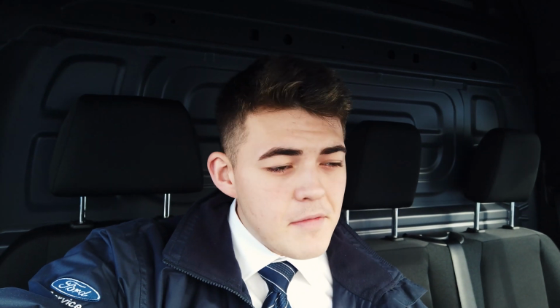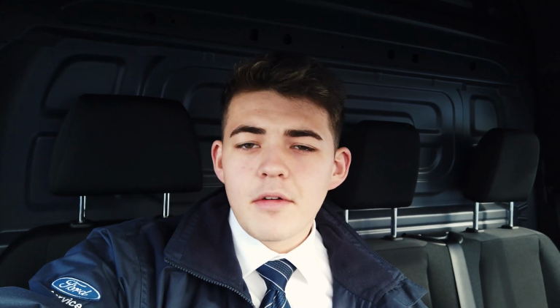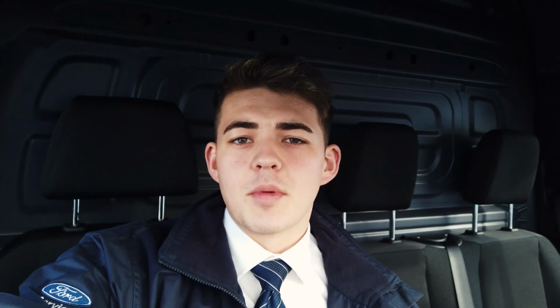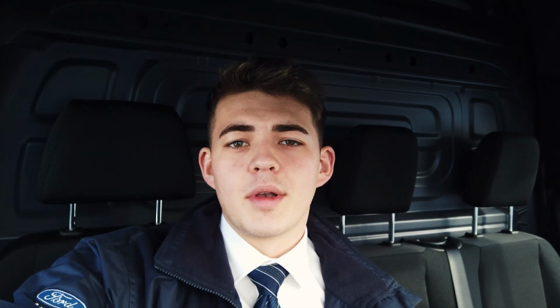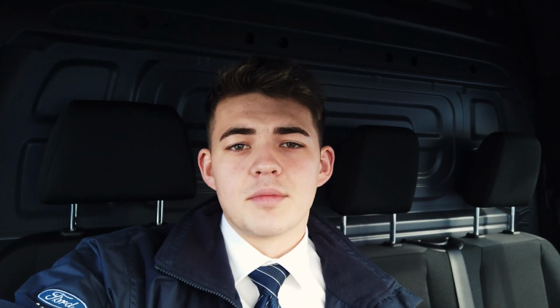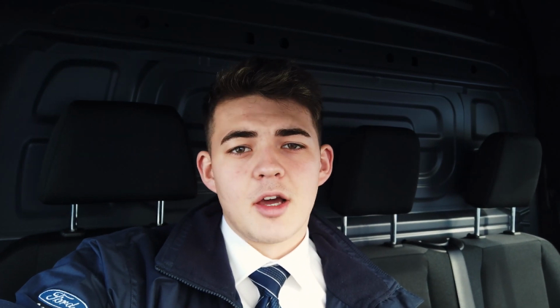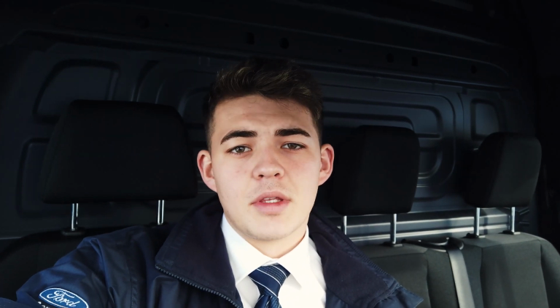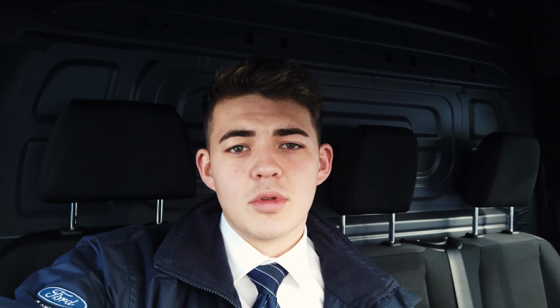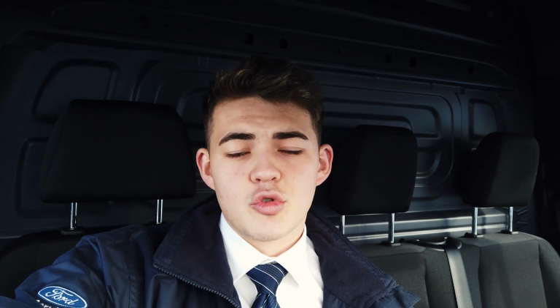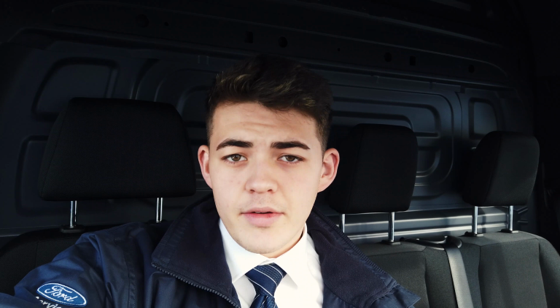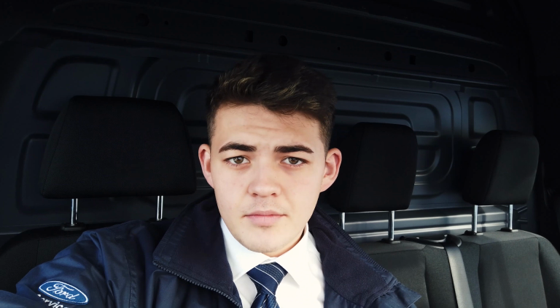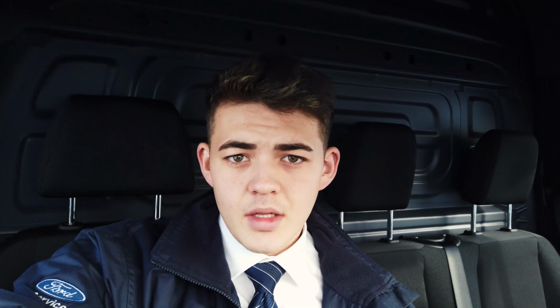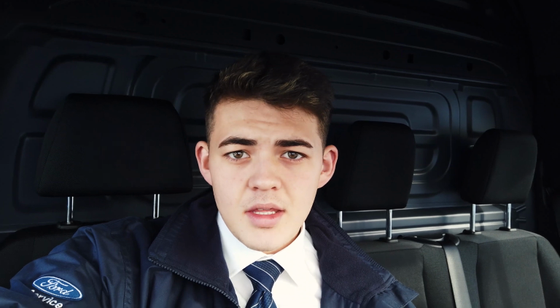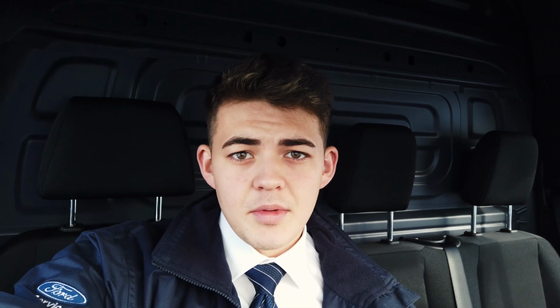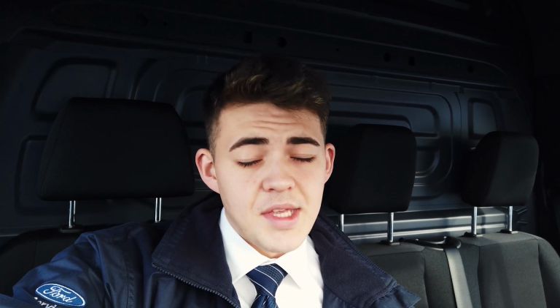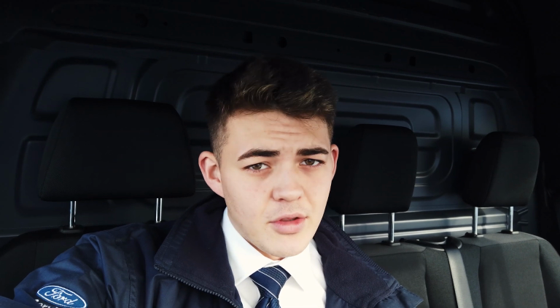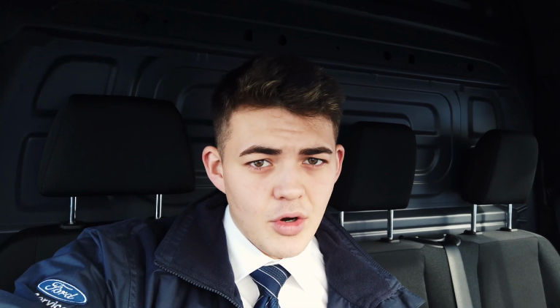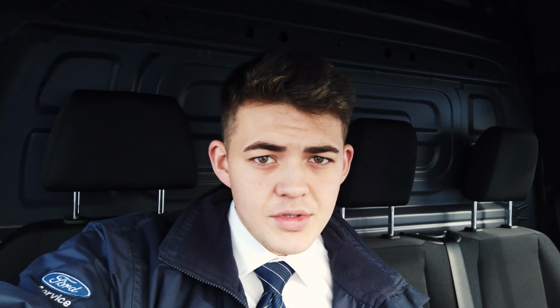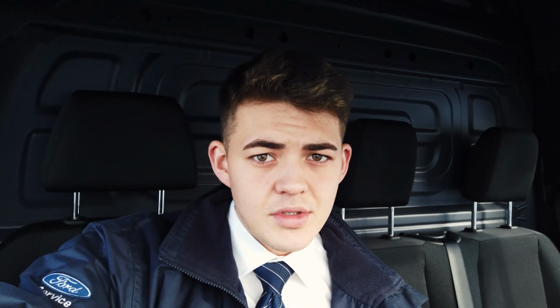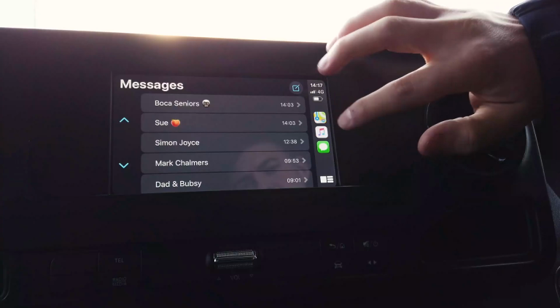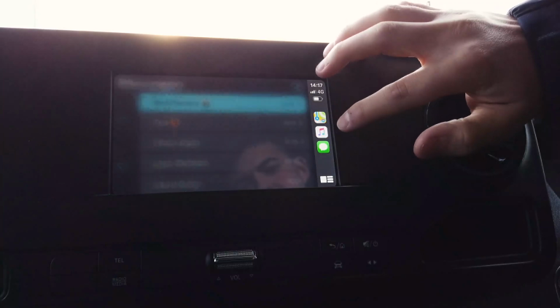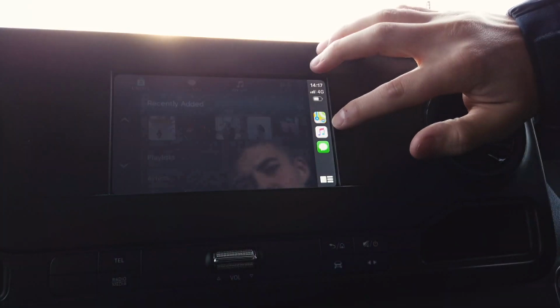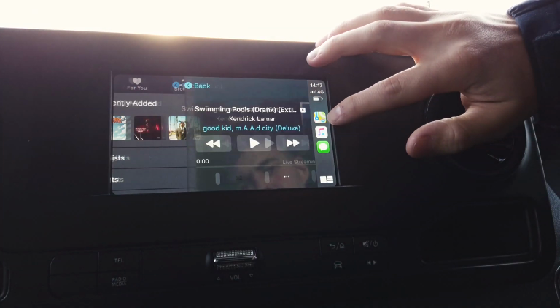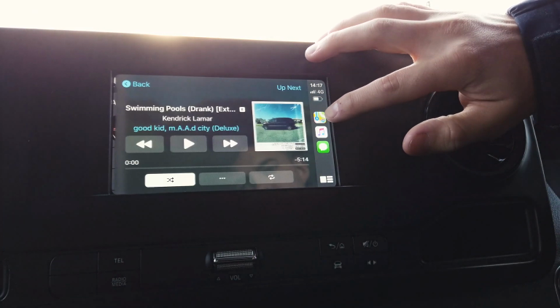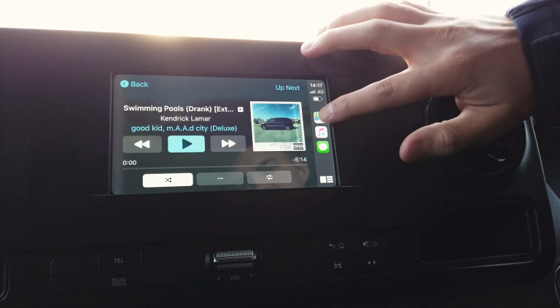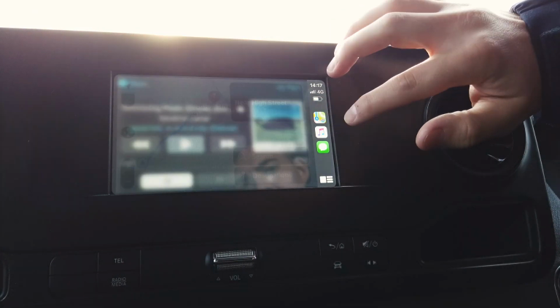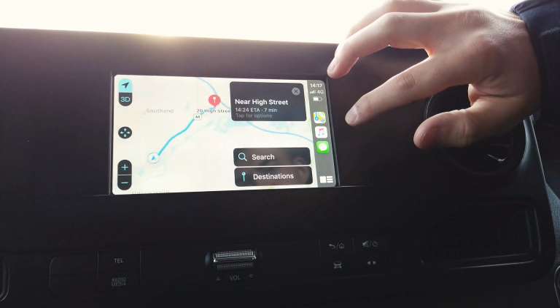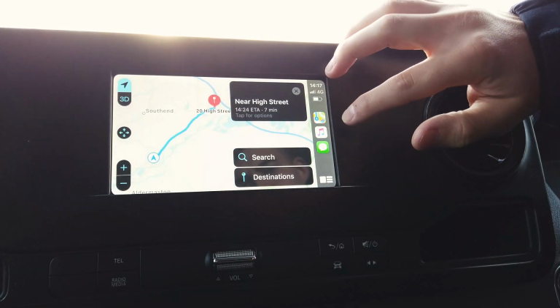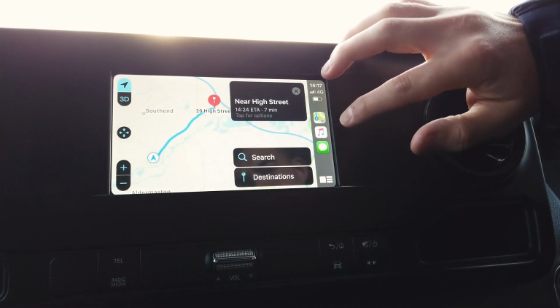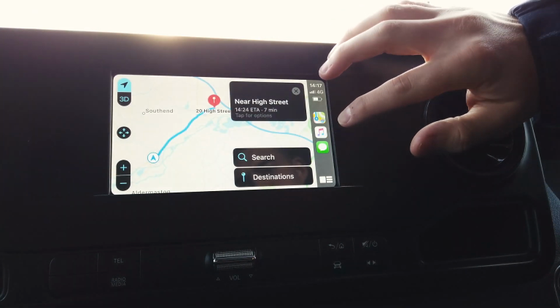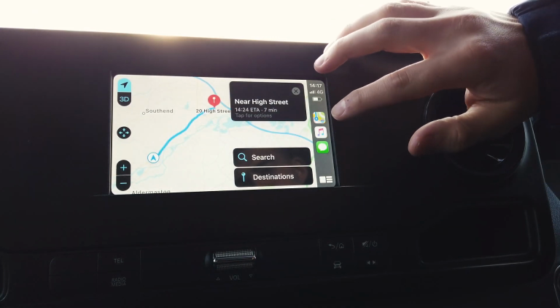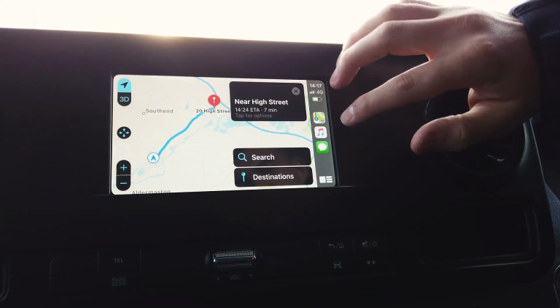Very smart when it comes to helping you with your driving, keeping you safe on the roads, but also the smart connections it has with your phone.